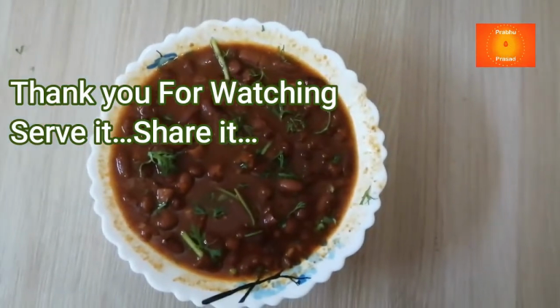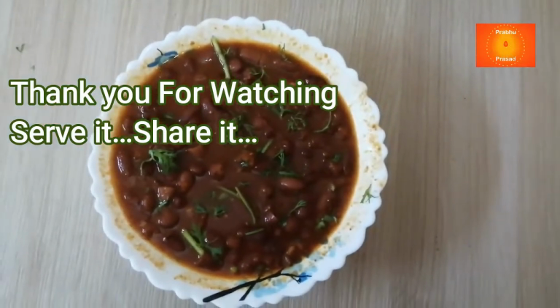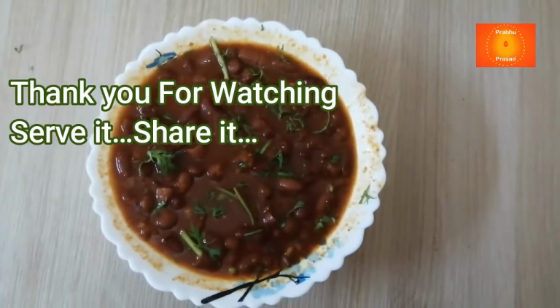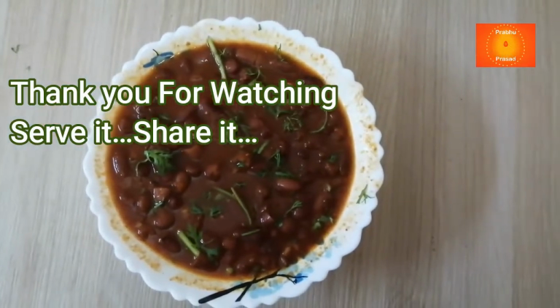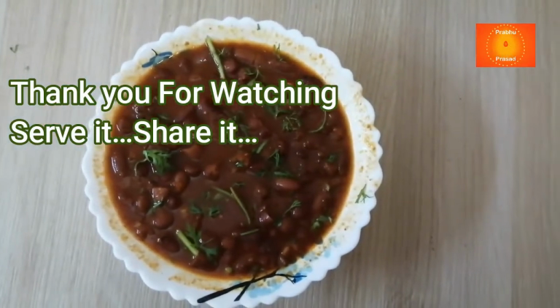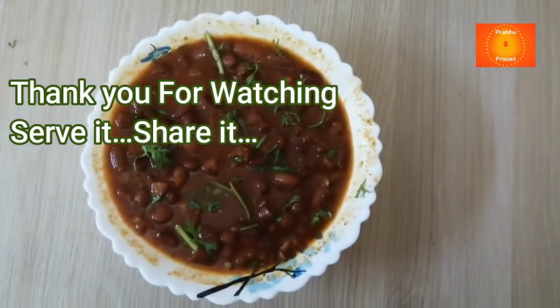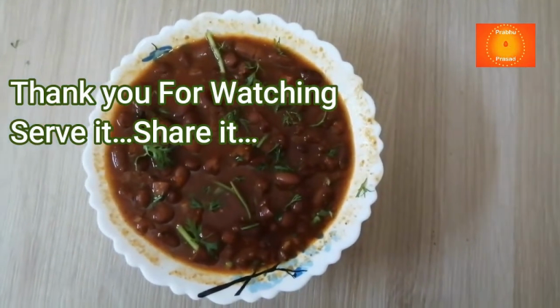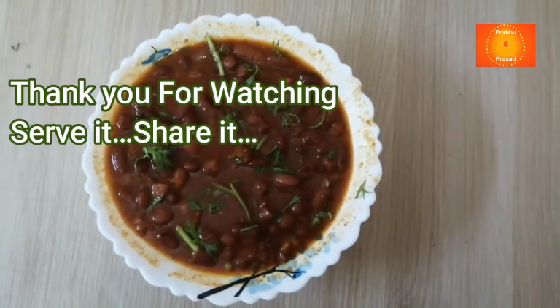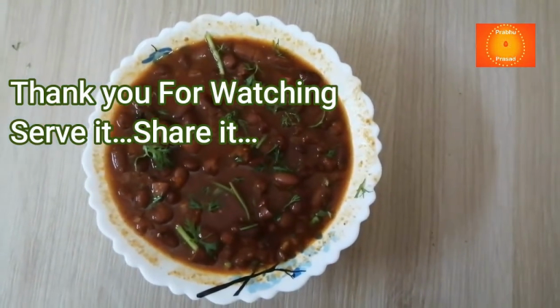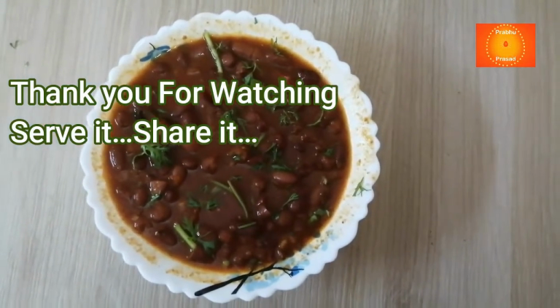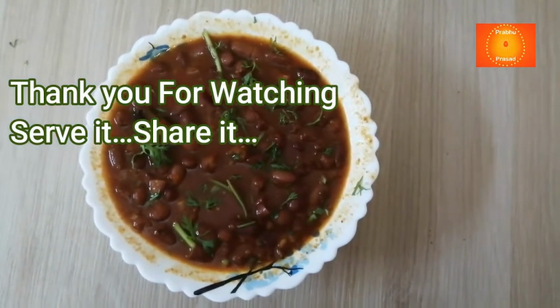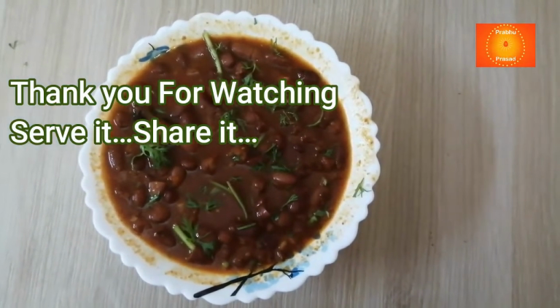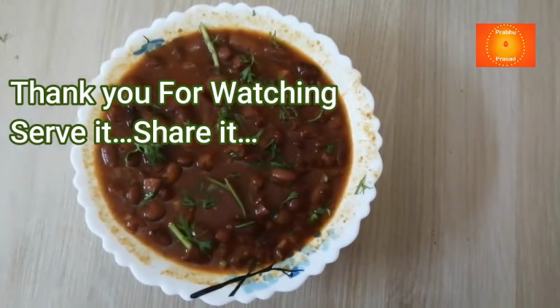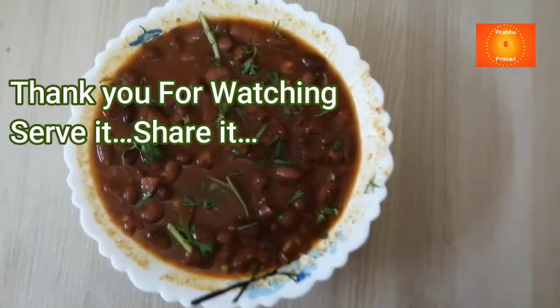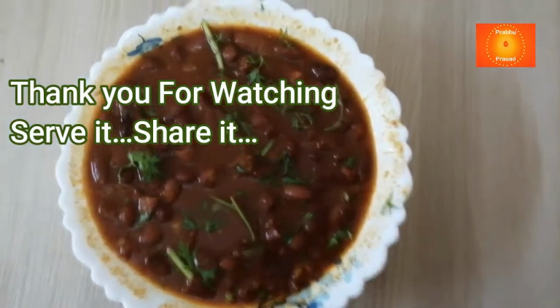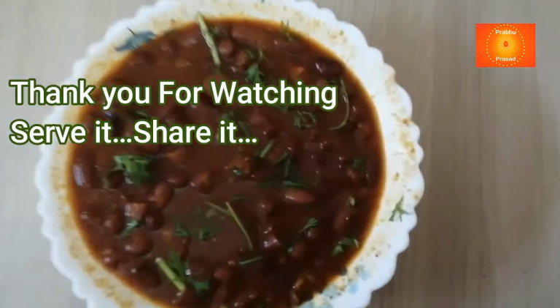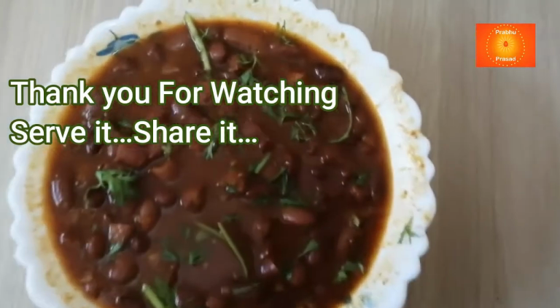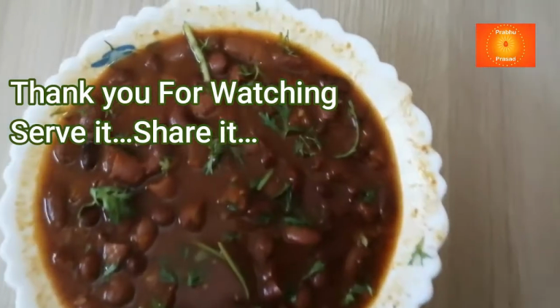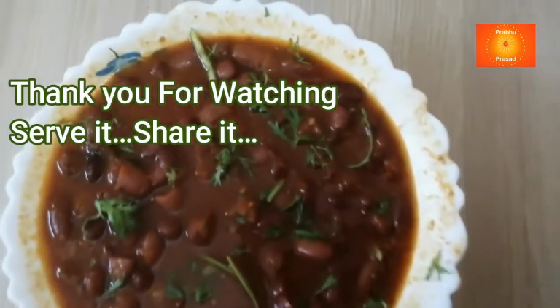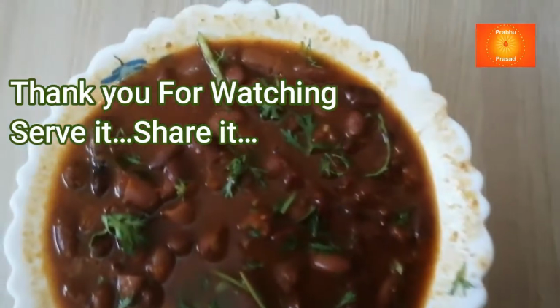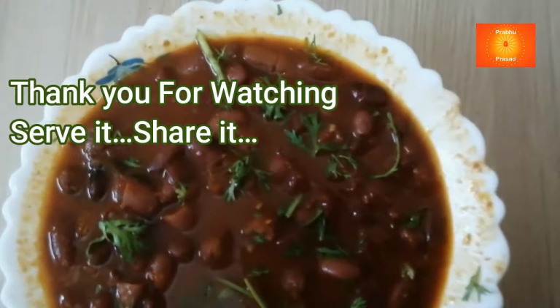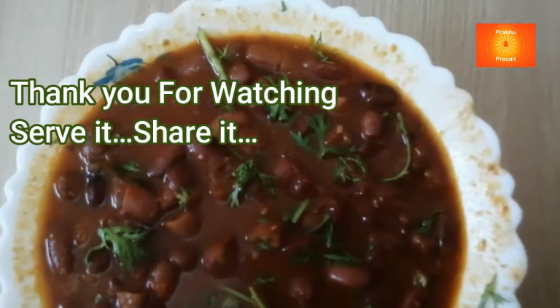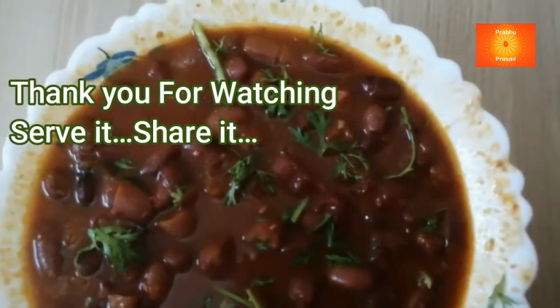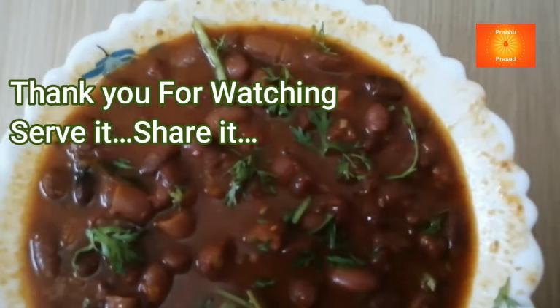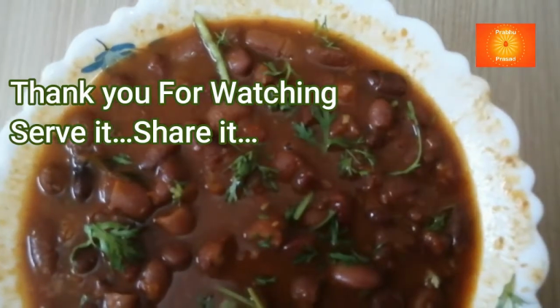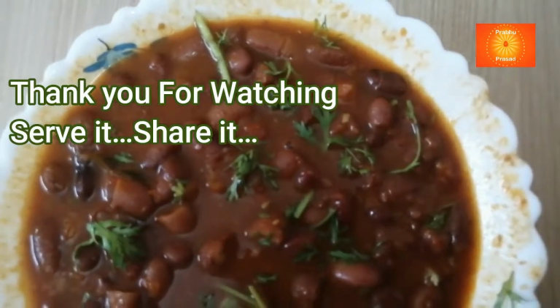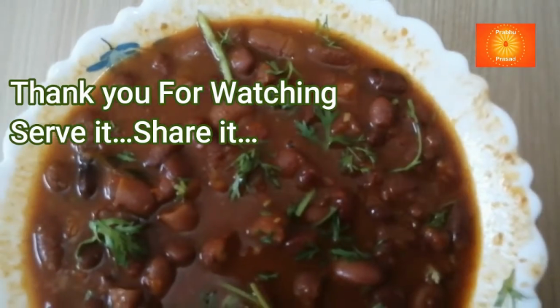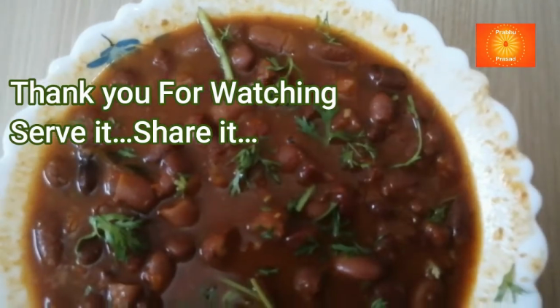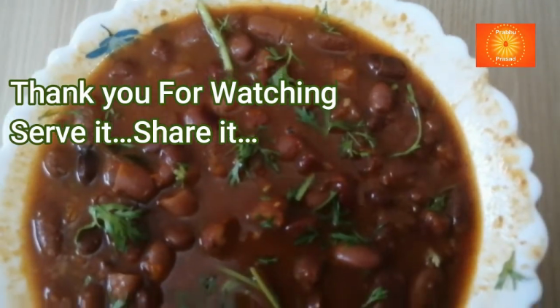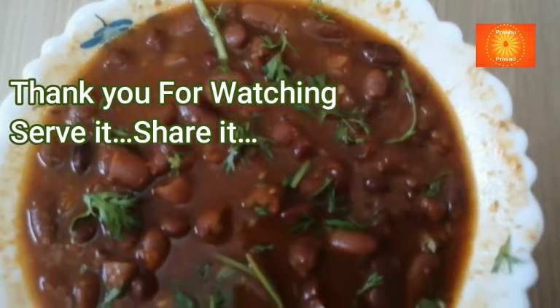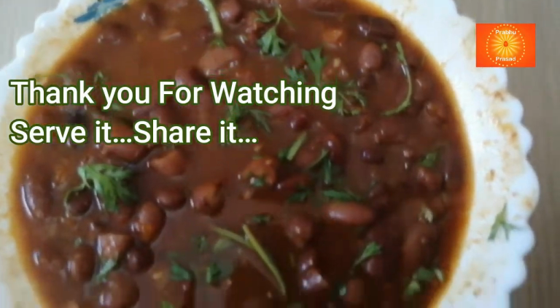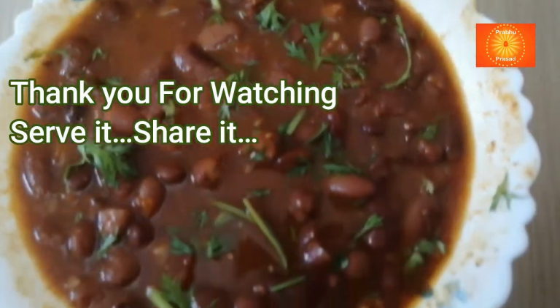गार्निश के लिए धनिया डाली हूं। राजमा ready है।